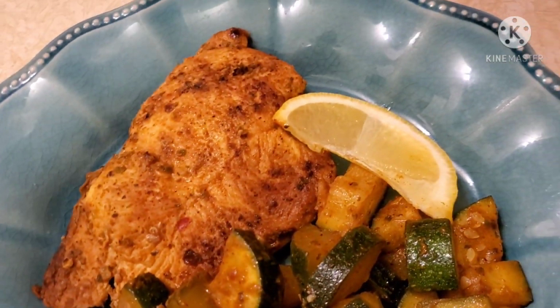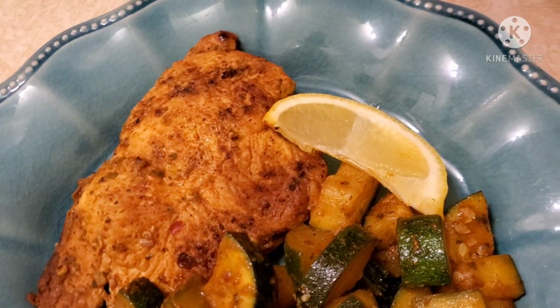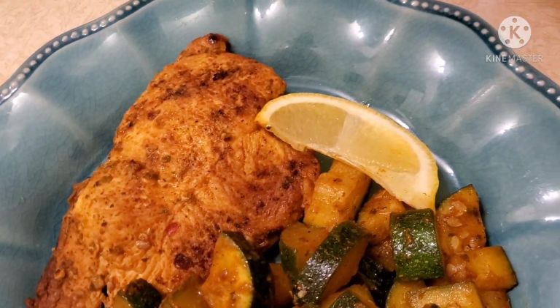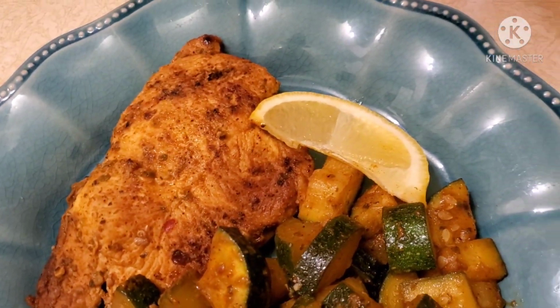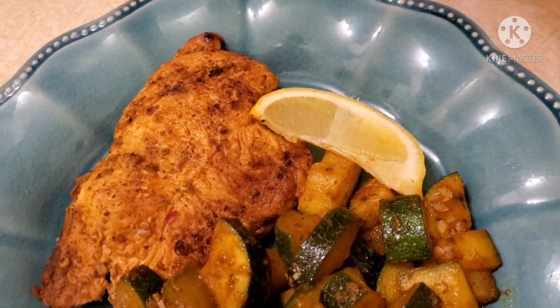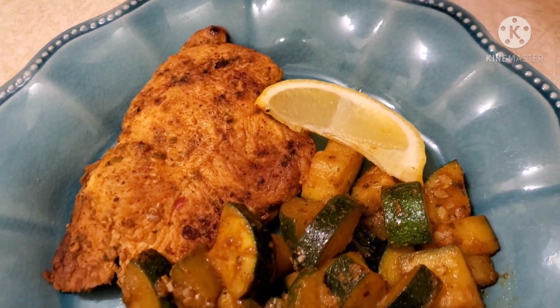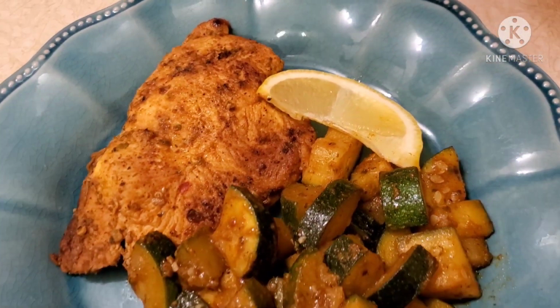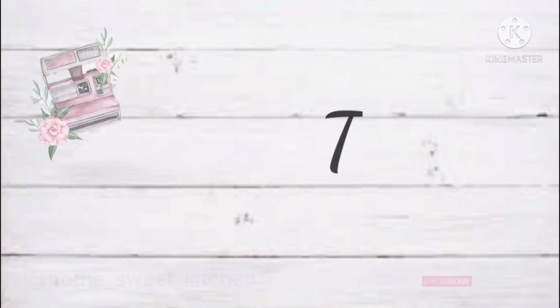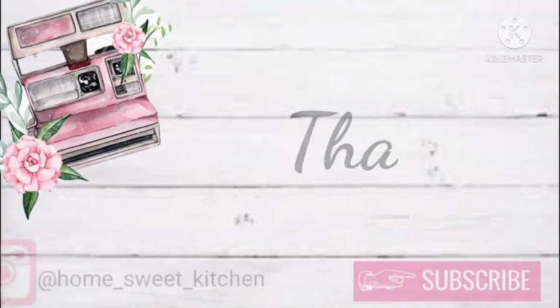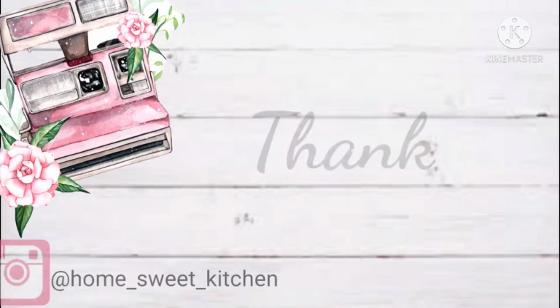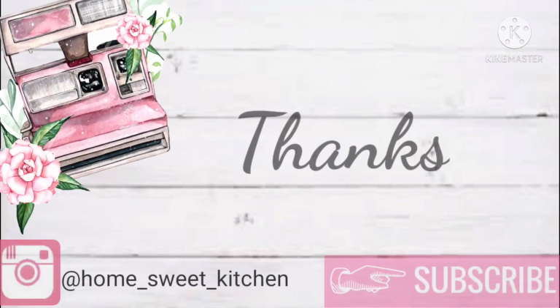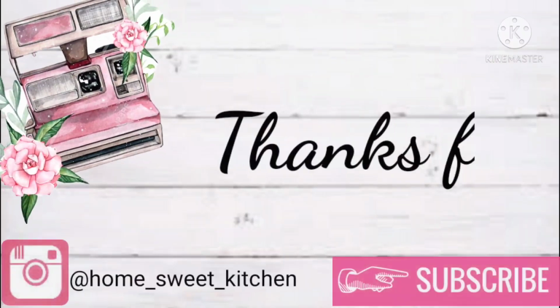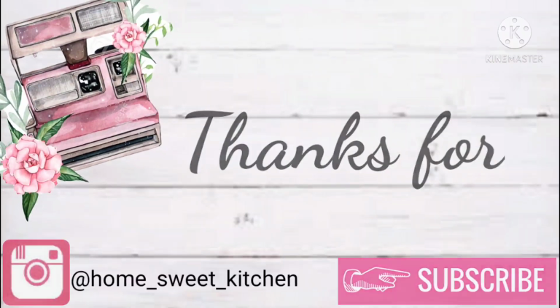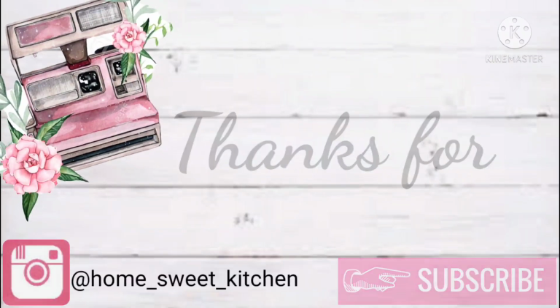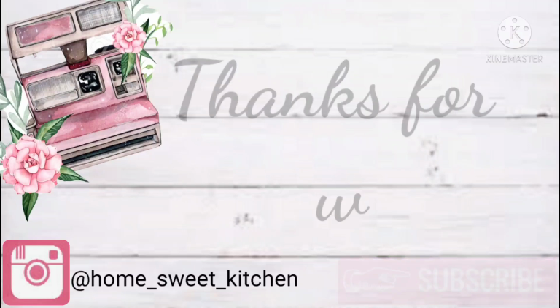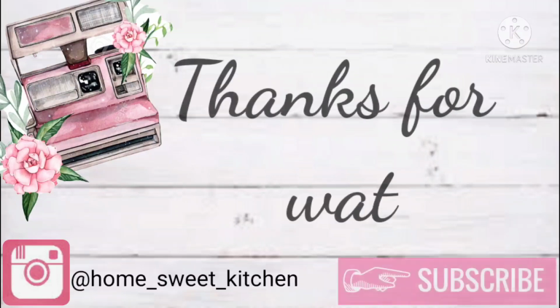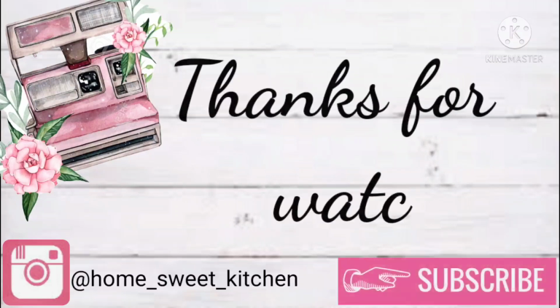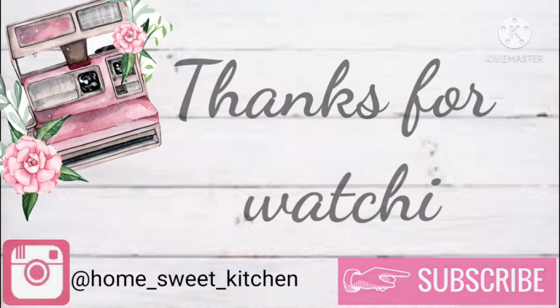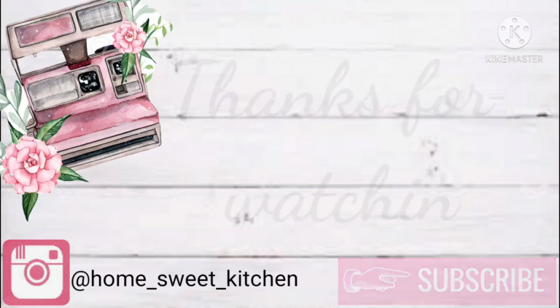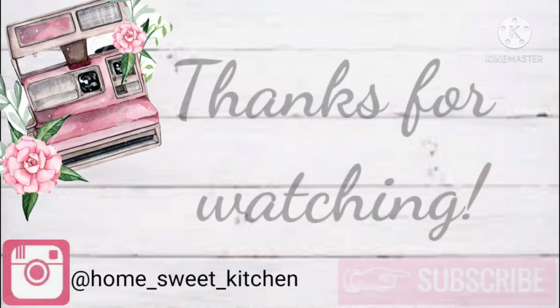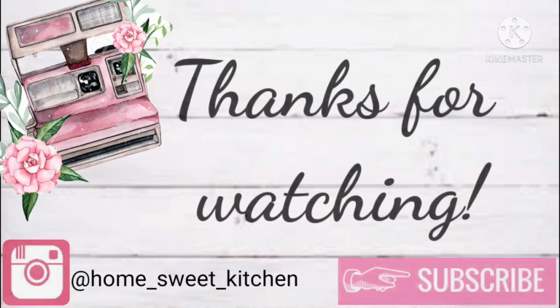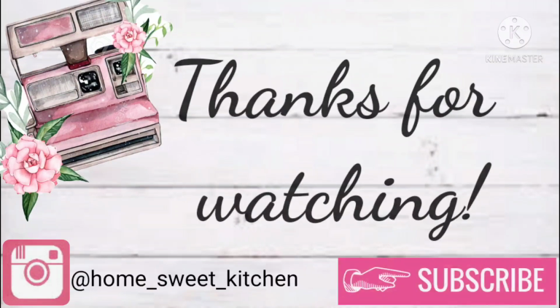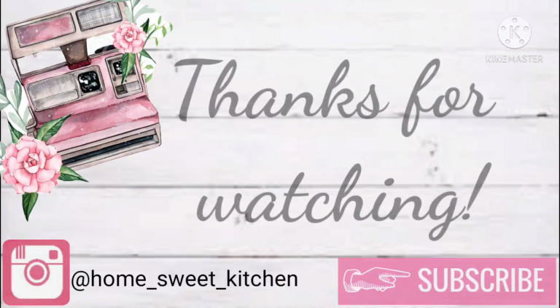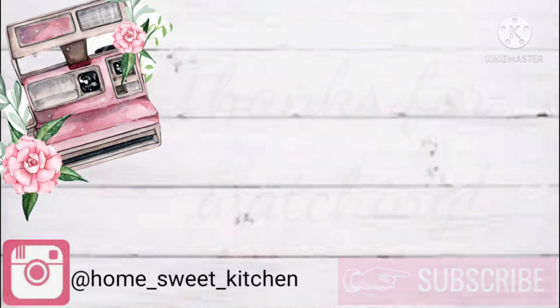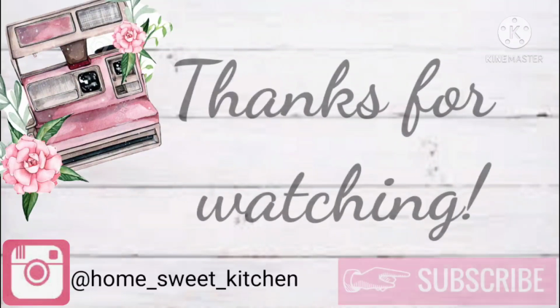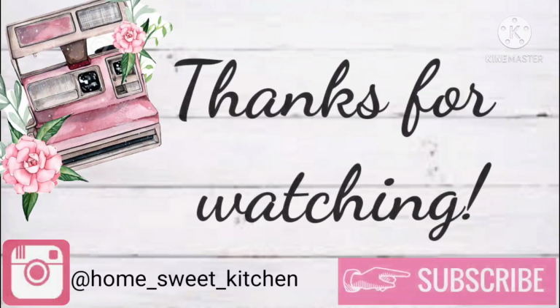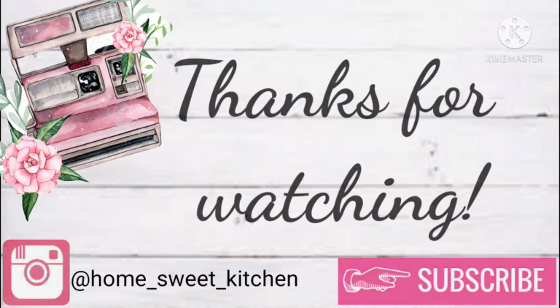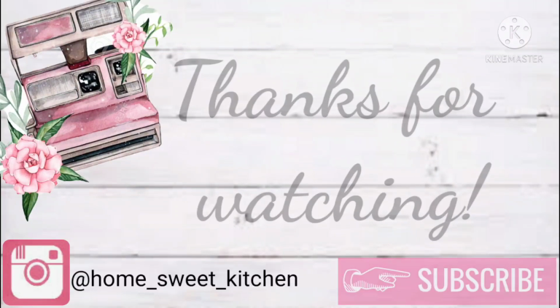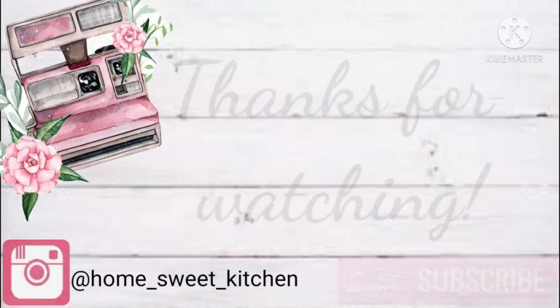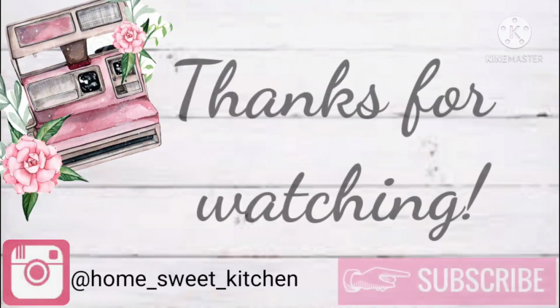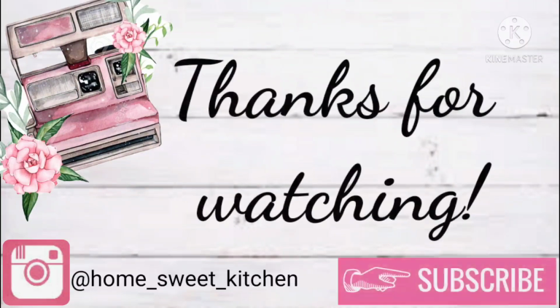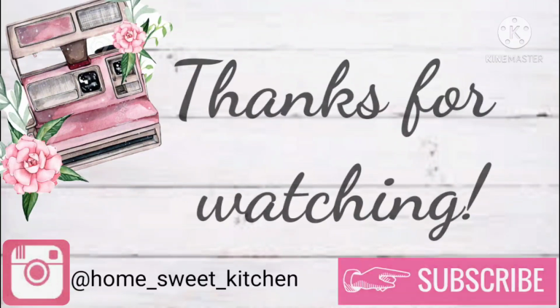That is it for today's video, you guys. Thank you so much for watching and I will catch you on the next one. Bye!